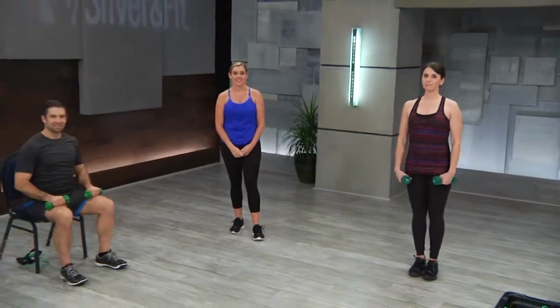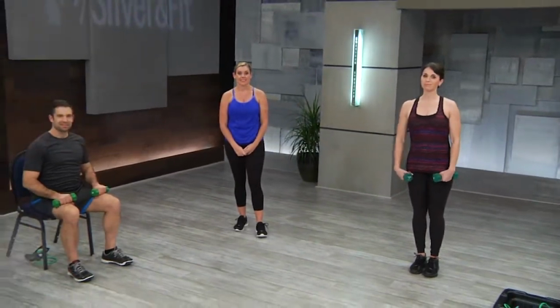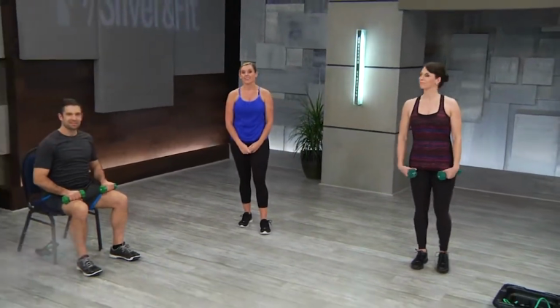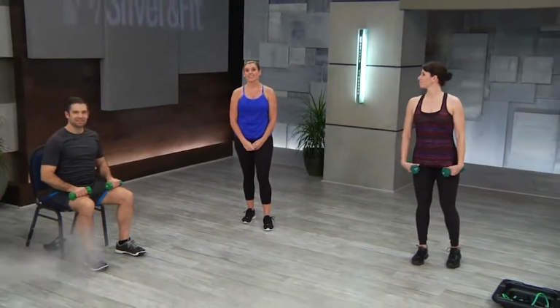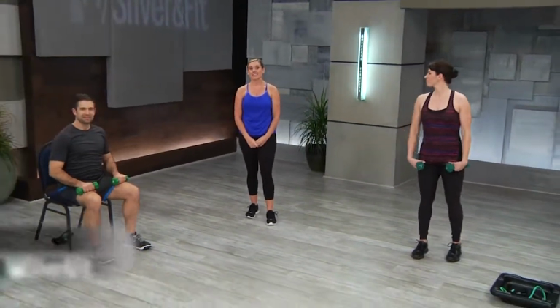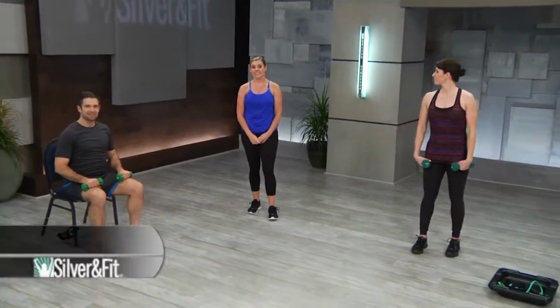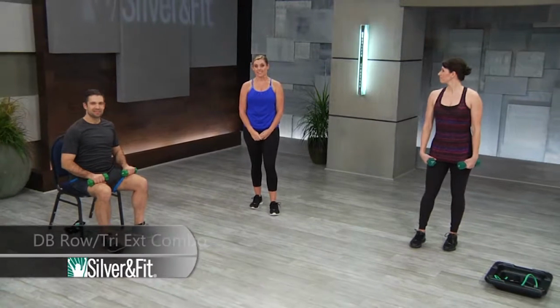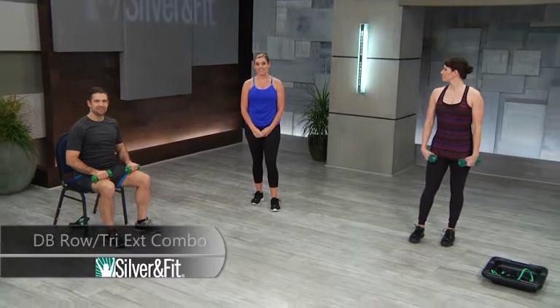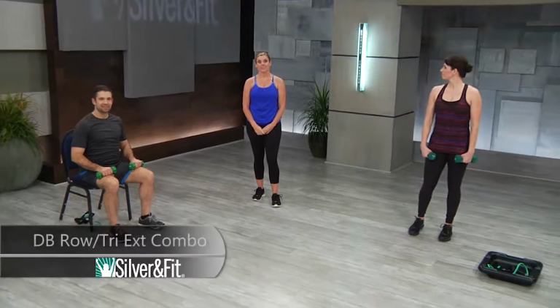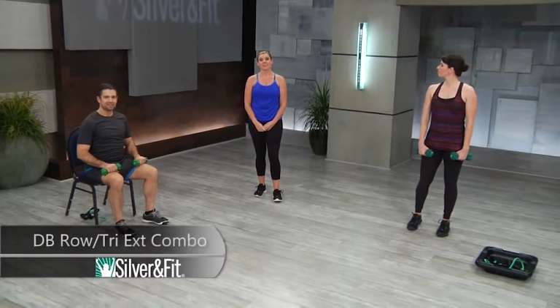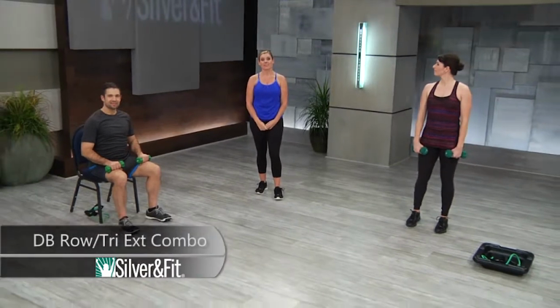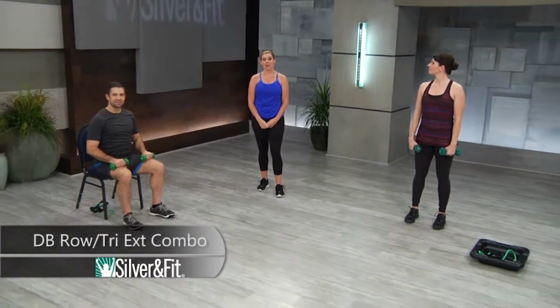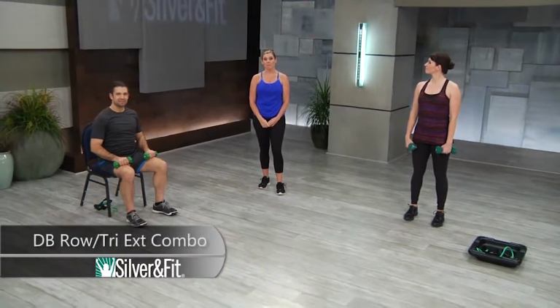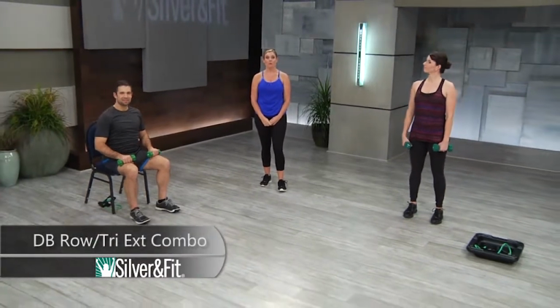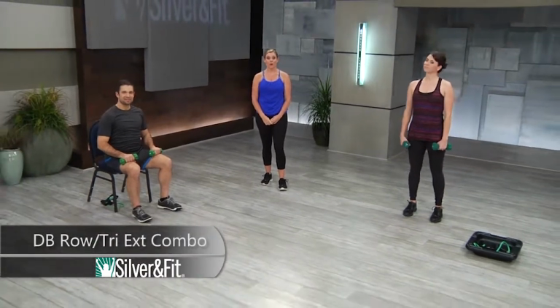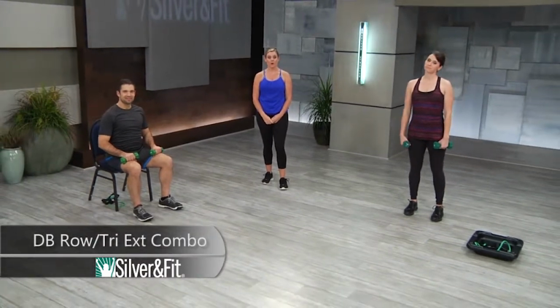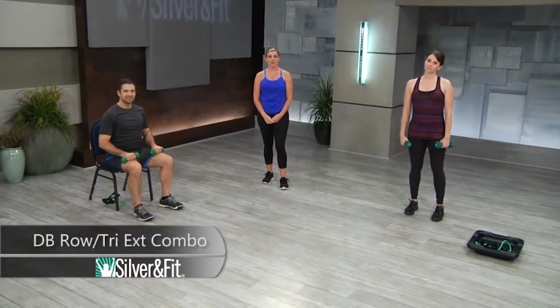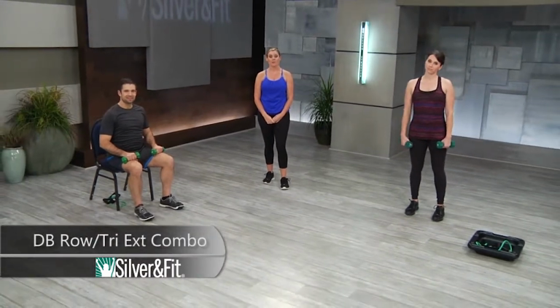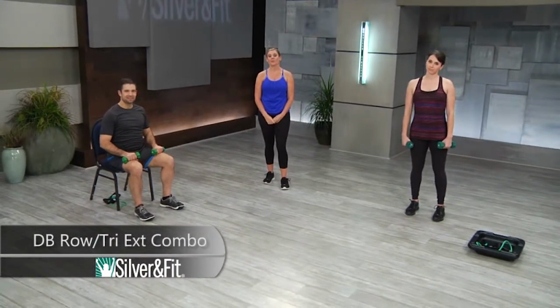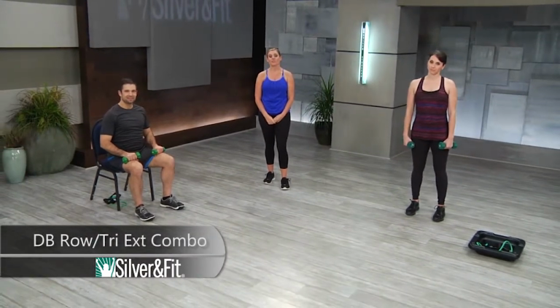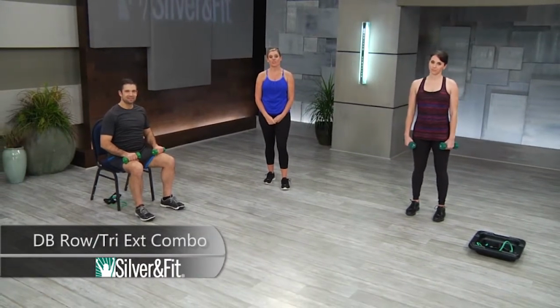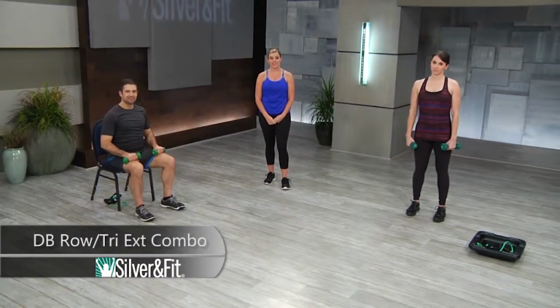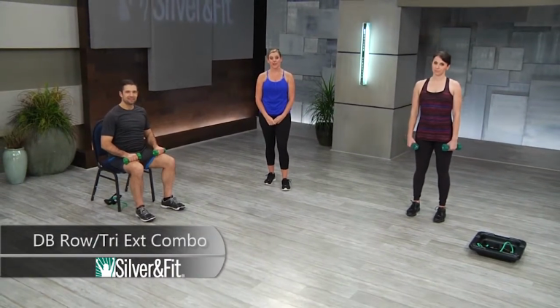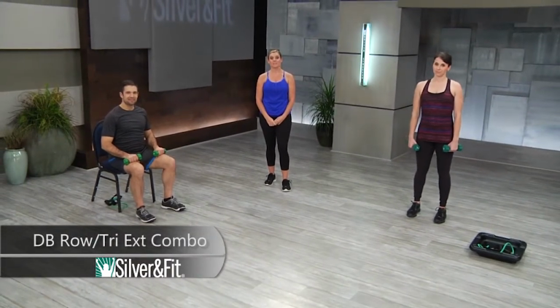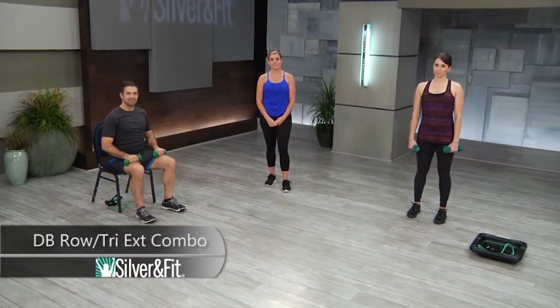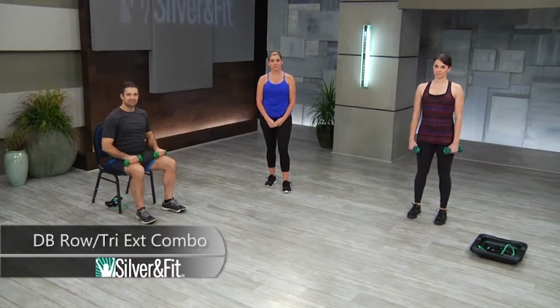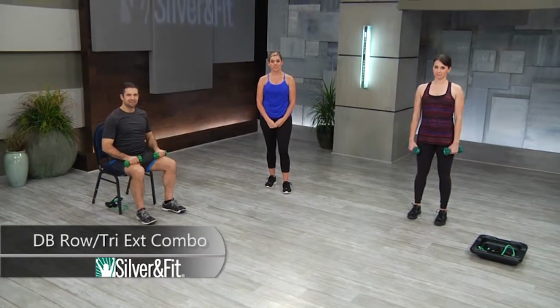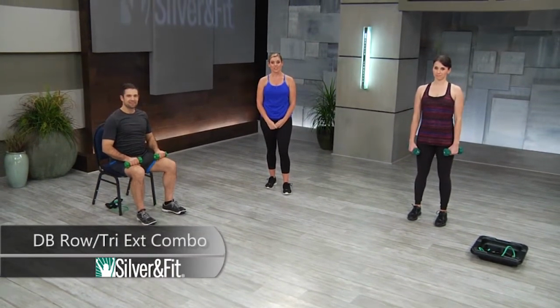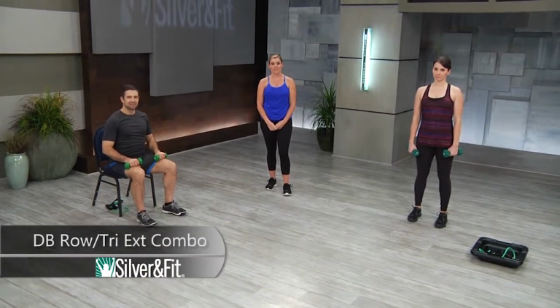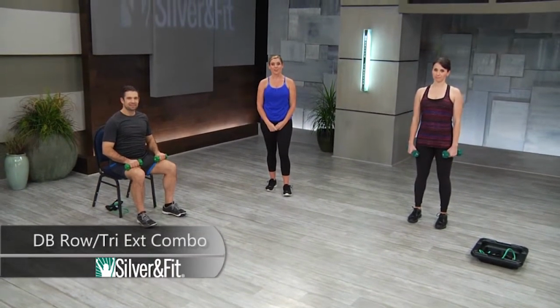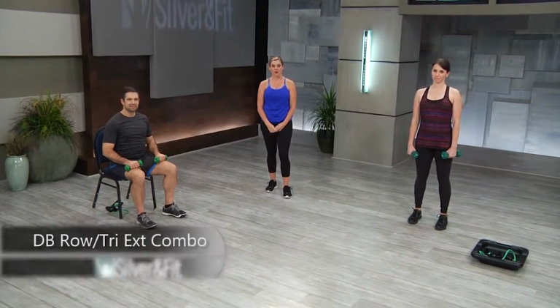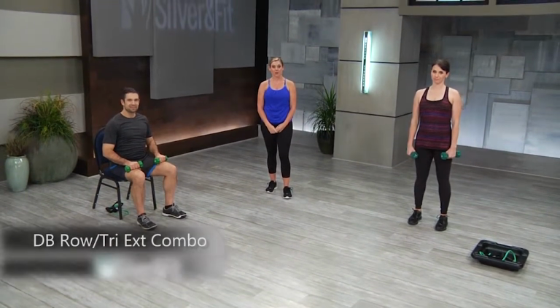This is the Dumbbell Row Triceps Extension Combo.